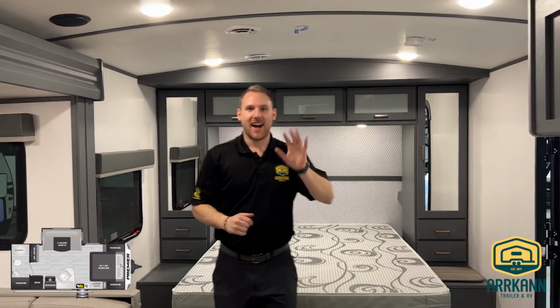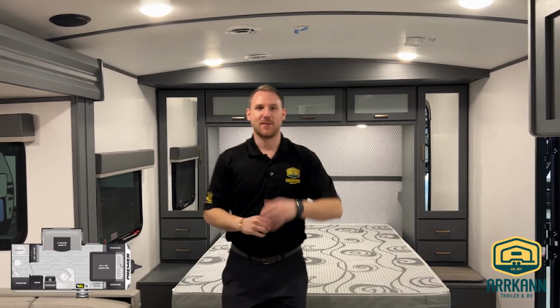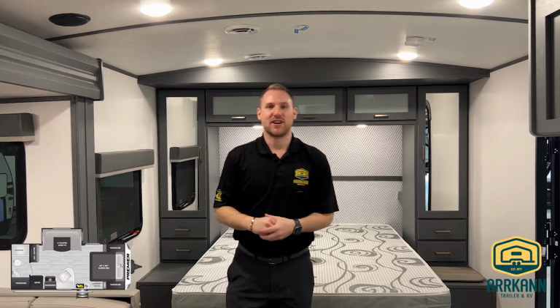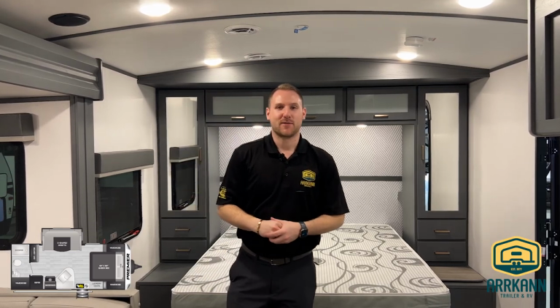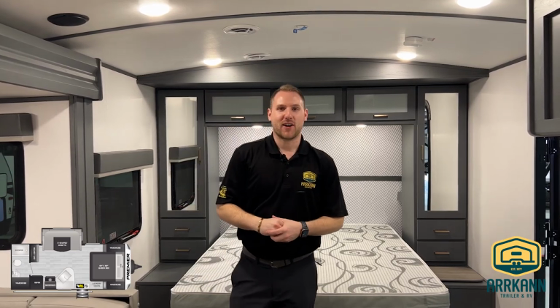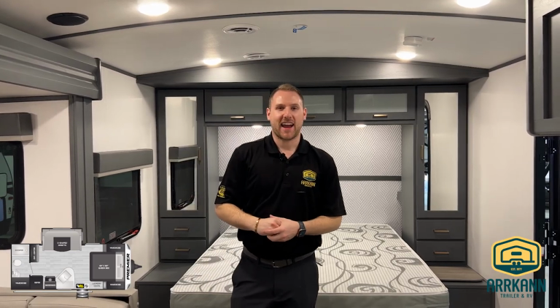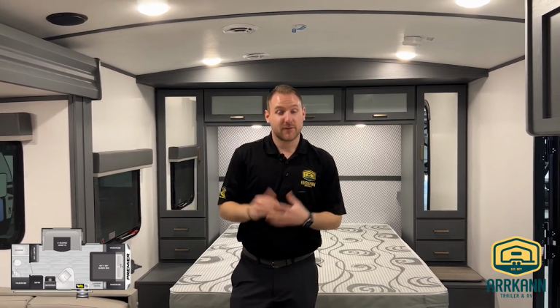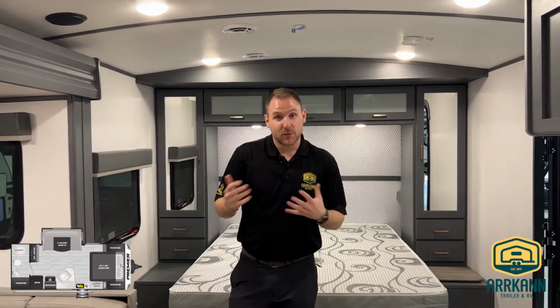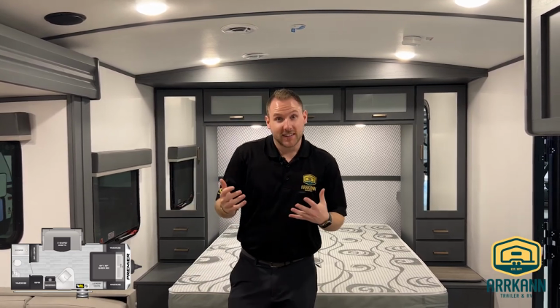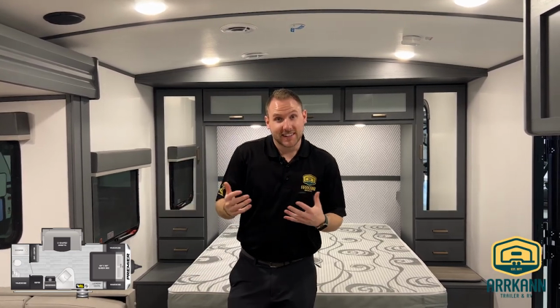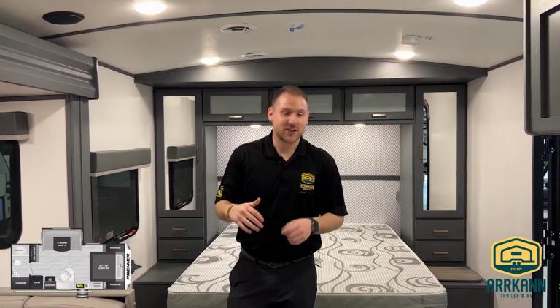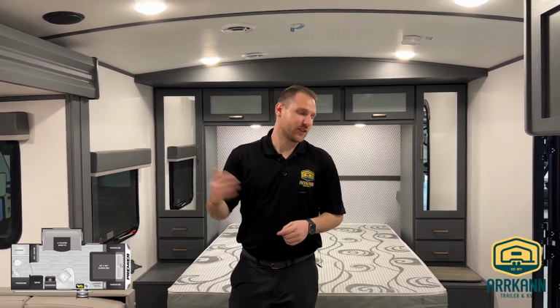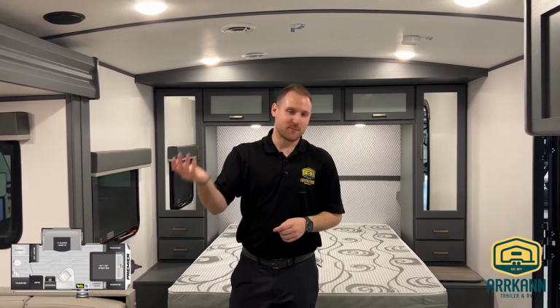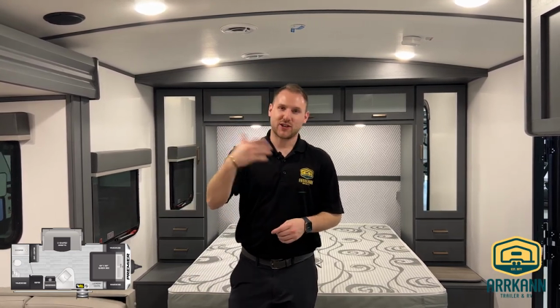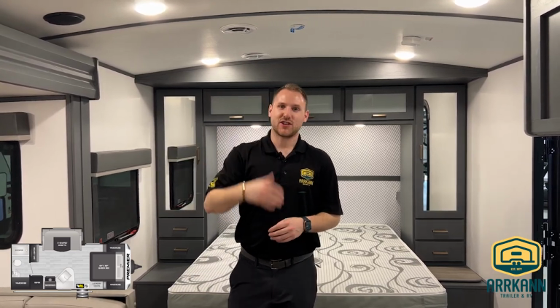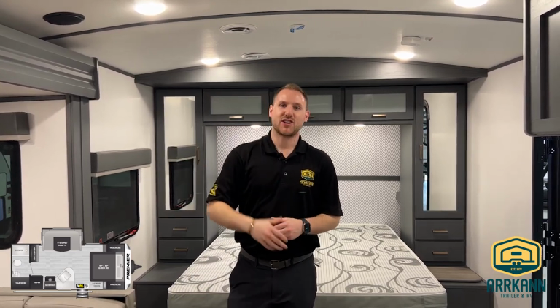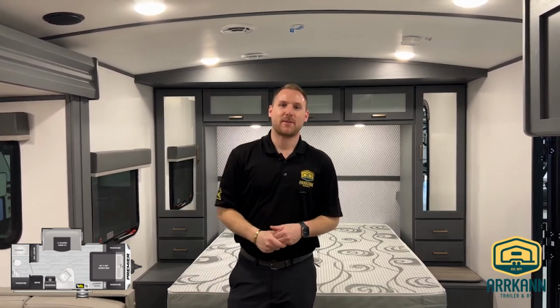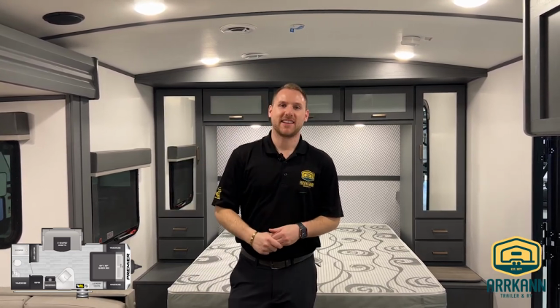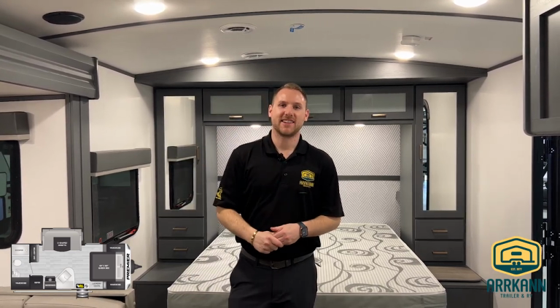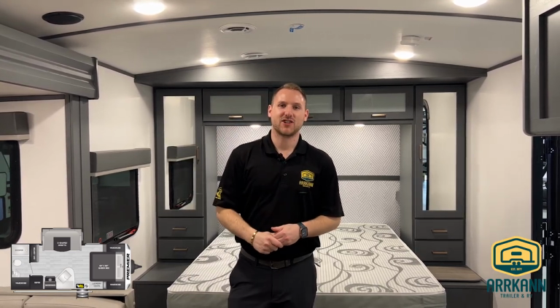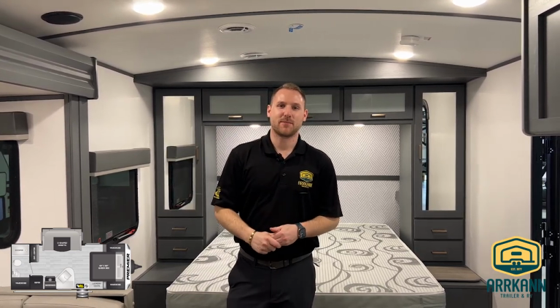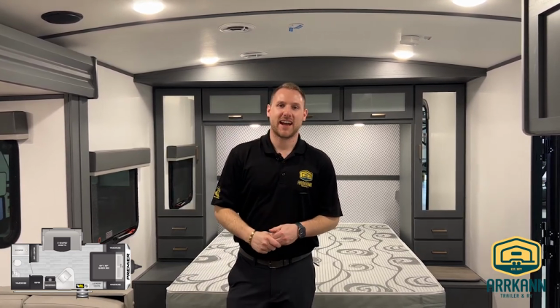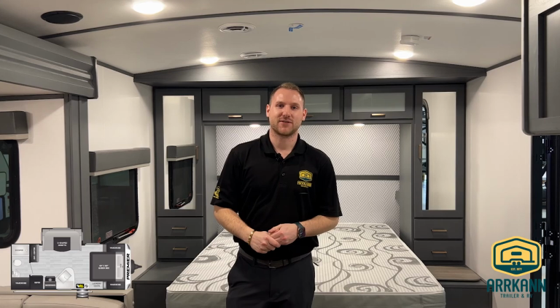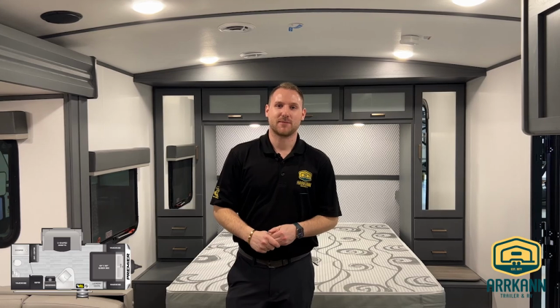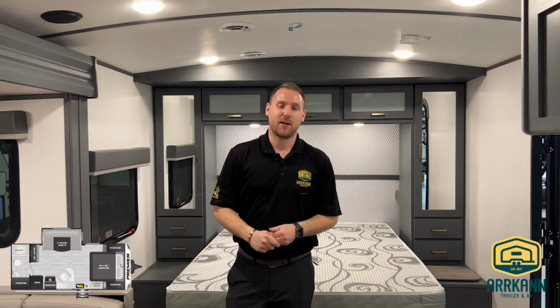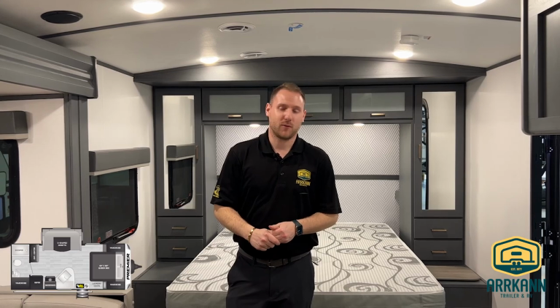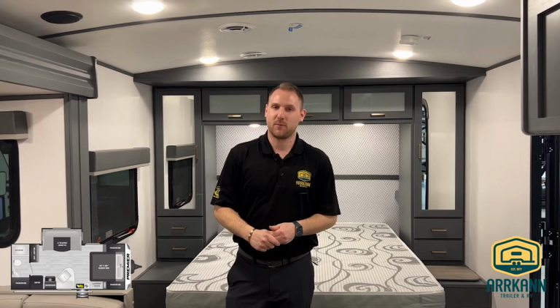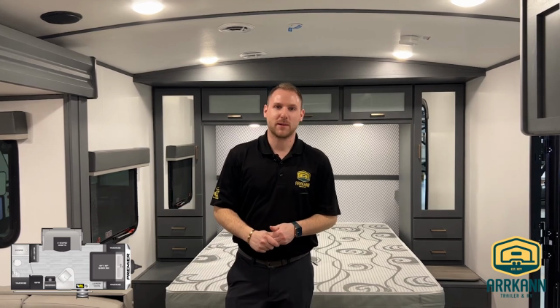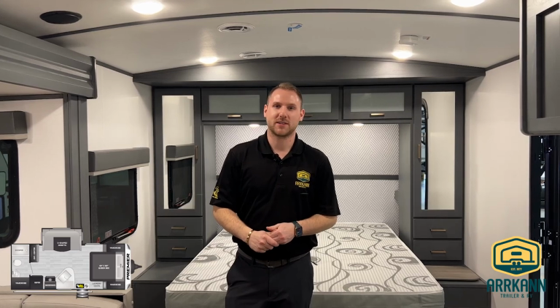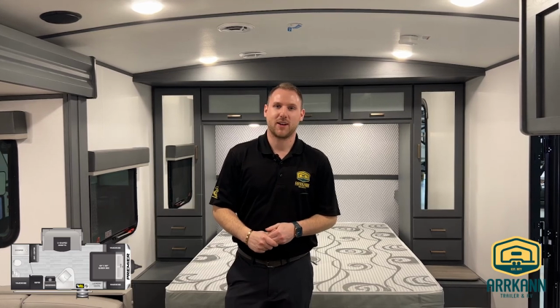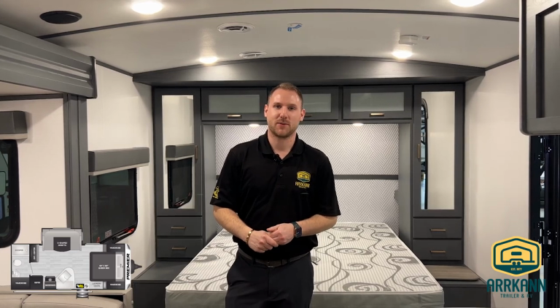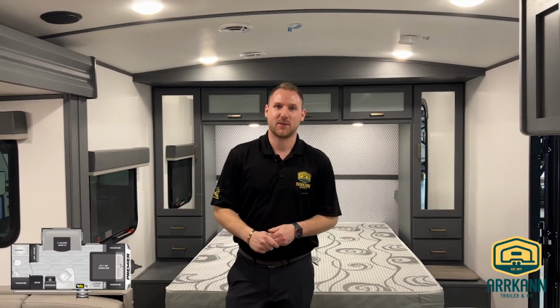I'm Jaden from Arcan. If you really like this unit, make sure you stop in at the dealership and ask for some help and we'll be able to help you out.